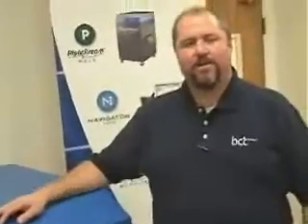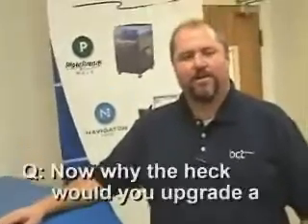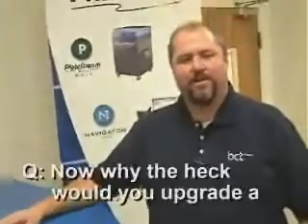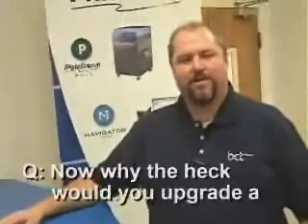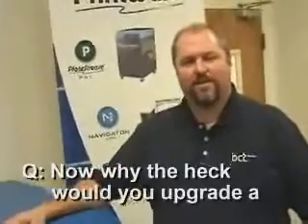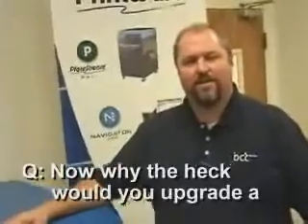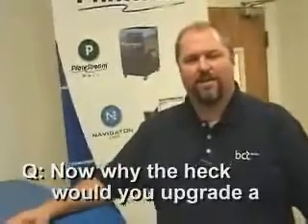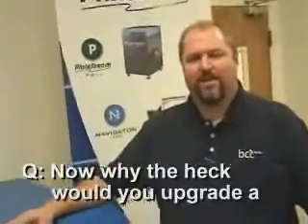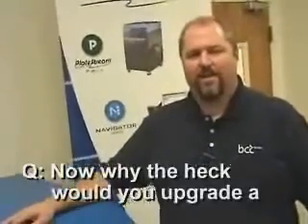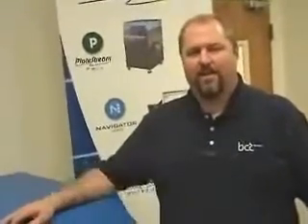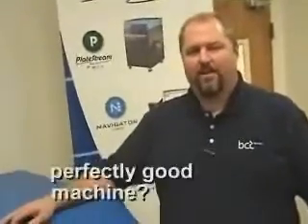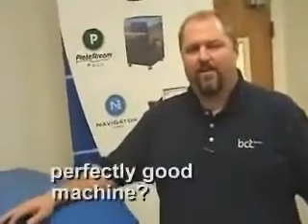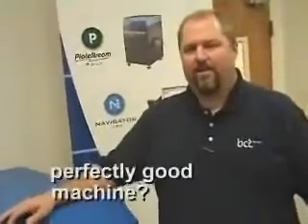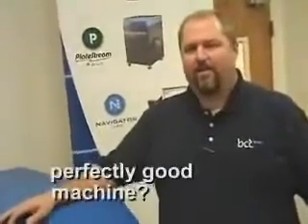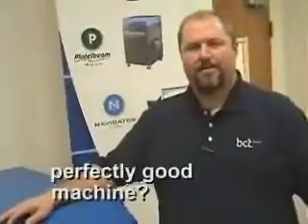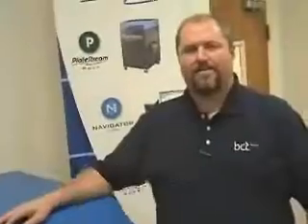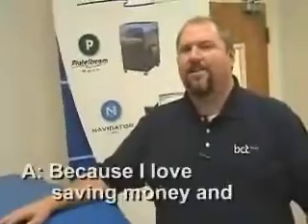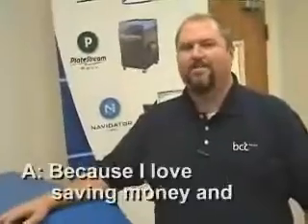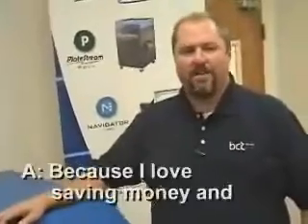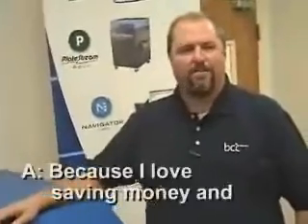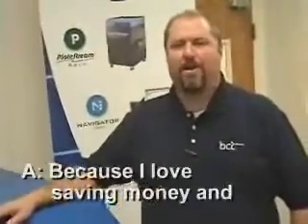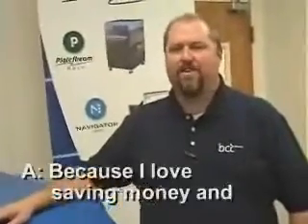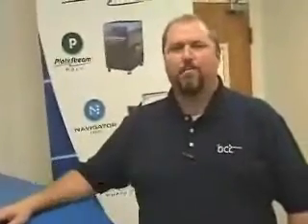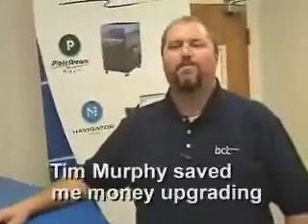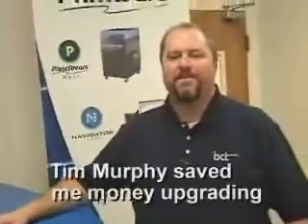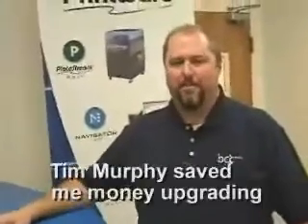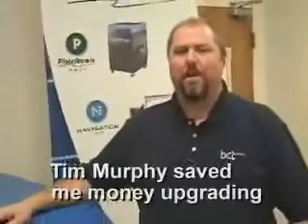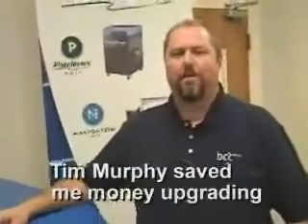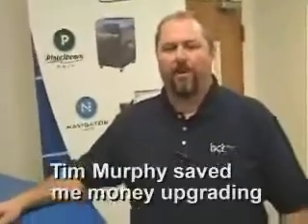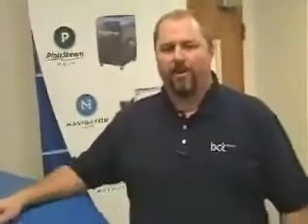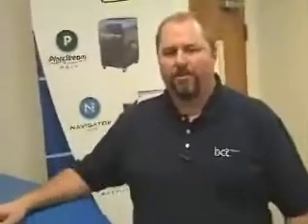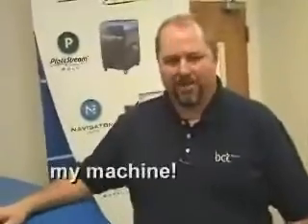Now why the heck would you upgrade a perfectly good machine? Because I love saving money, and Tim Murphy saved me money upgrading my machine.